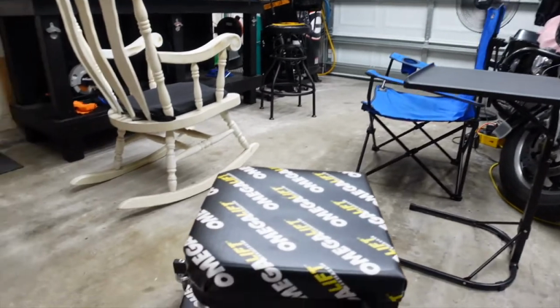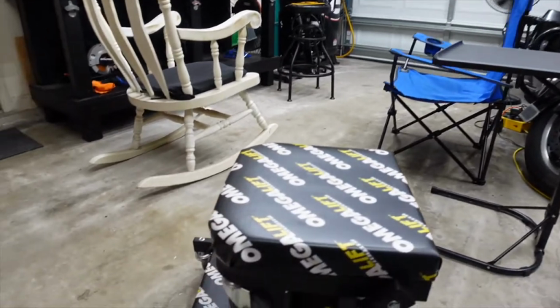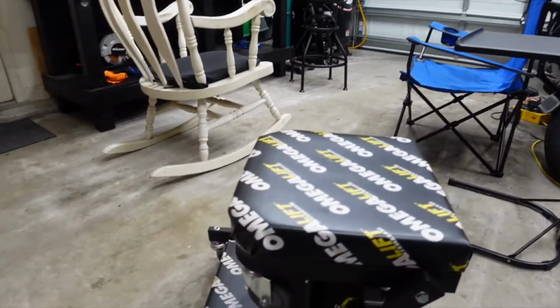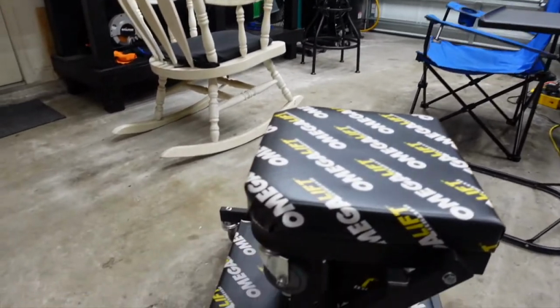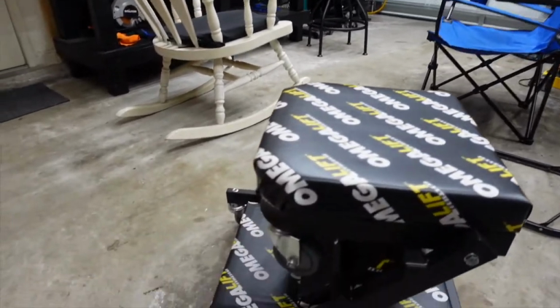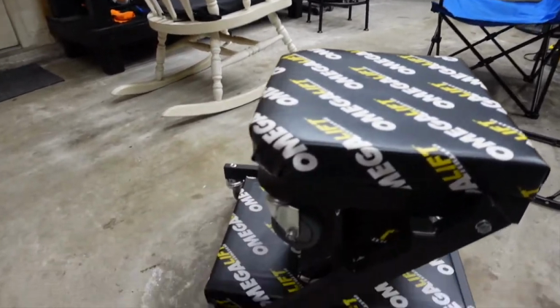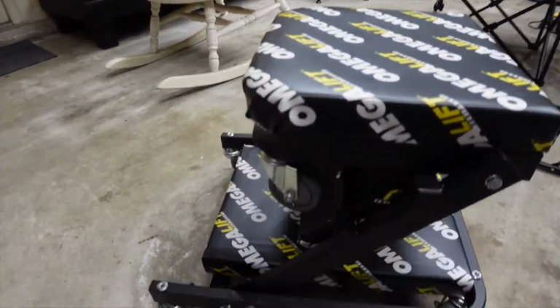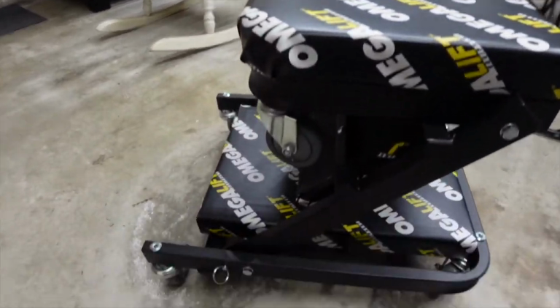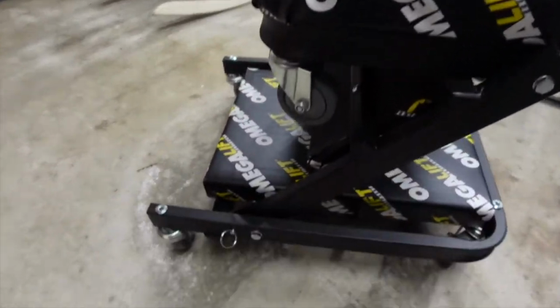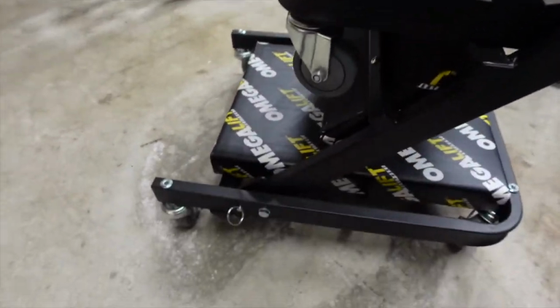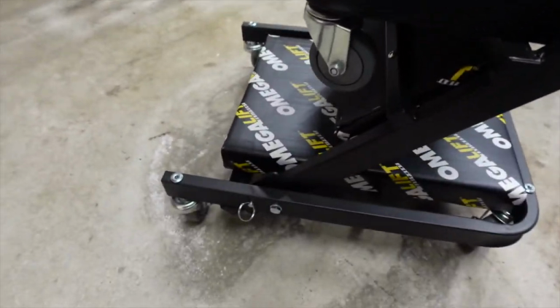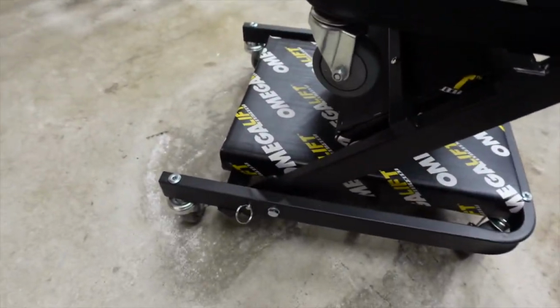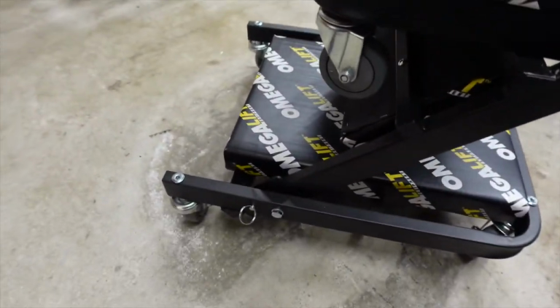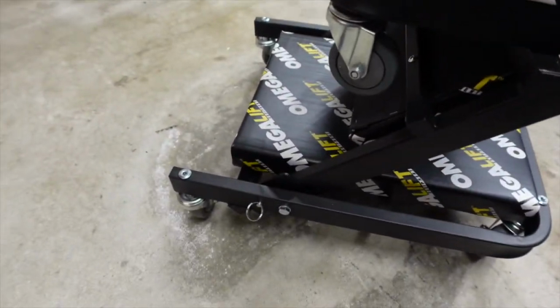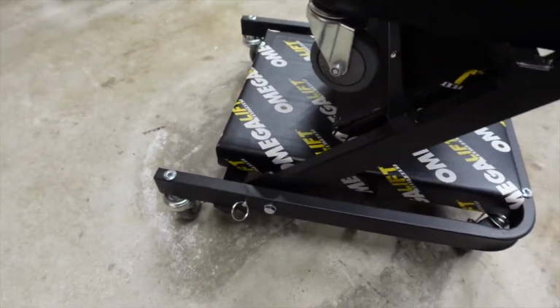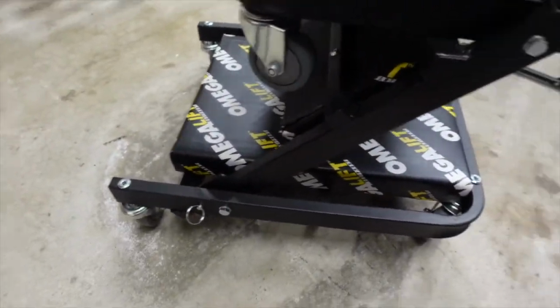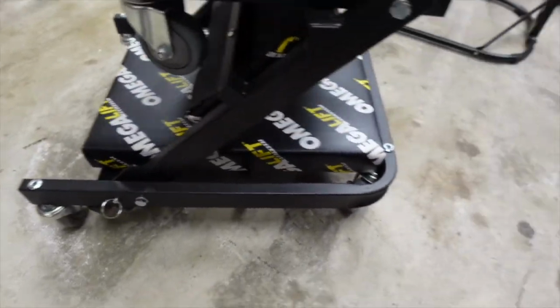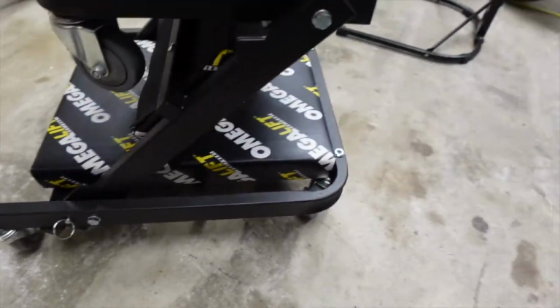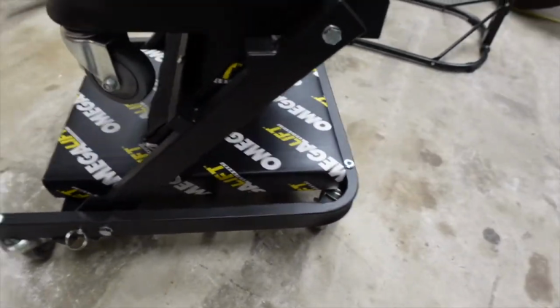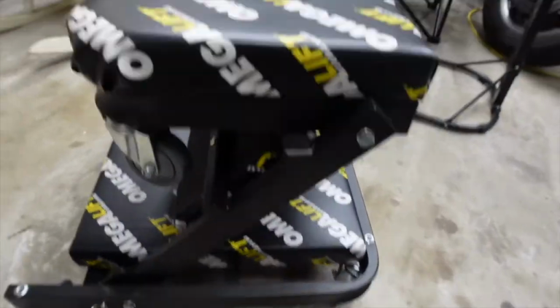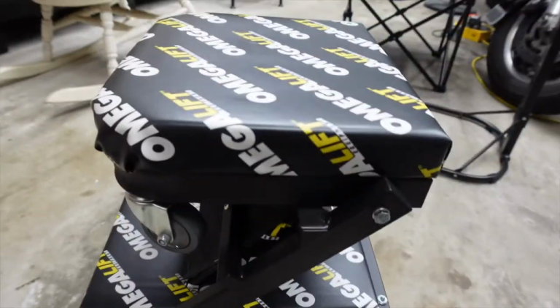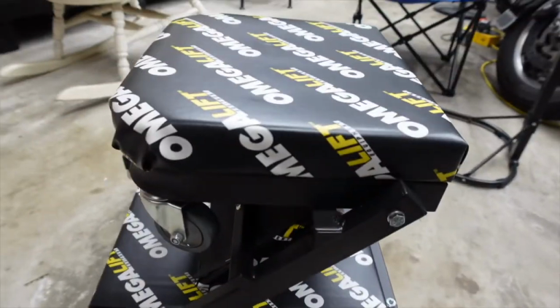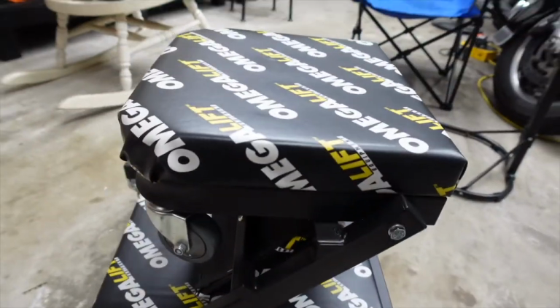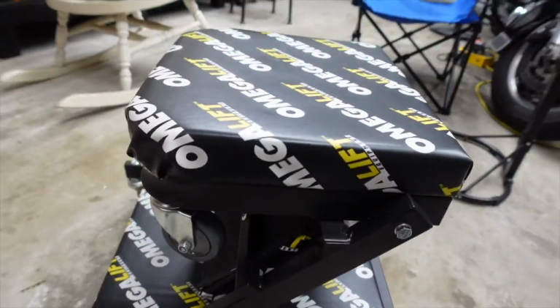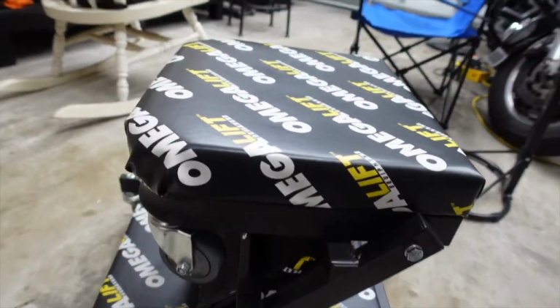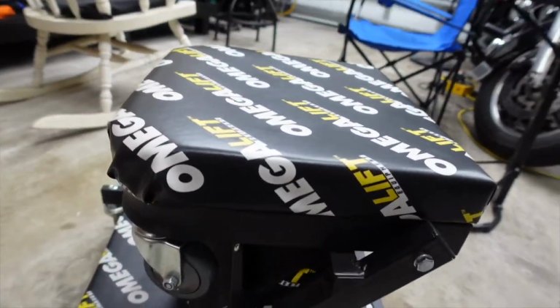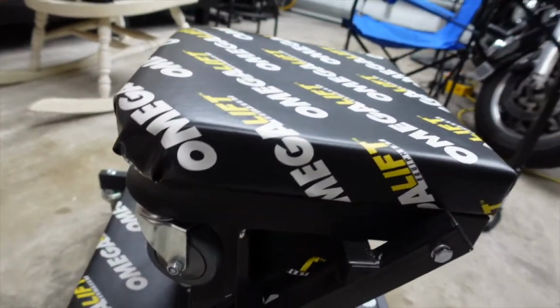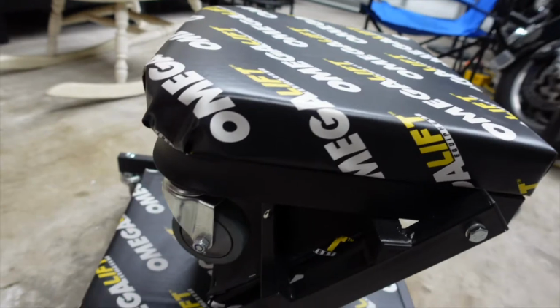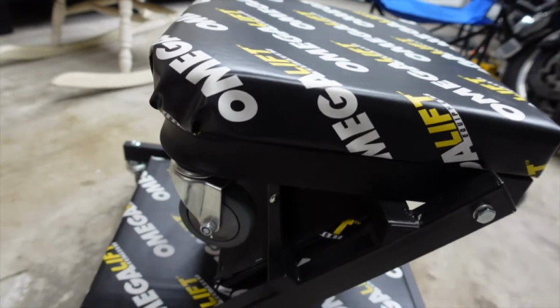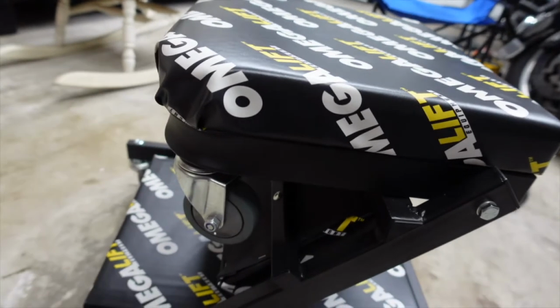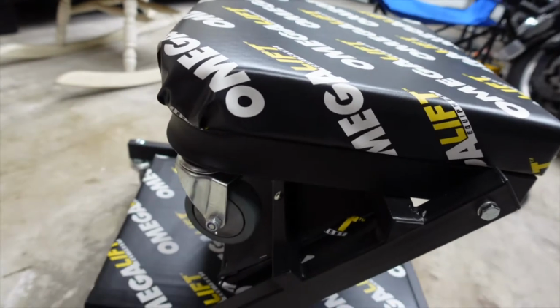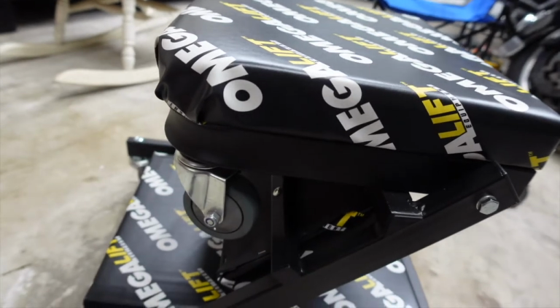So I wanted a different one — this one has bigger wheels on it, you can see one right there.